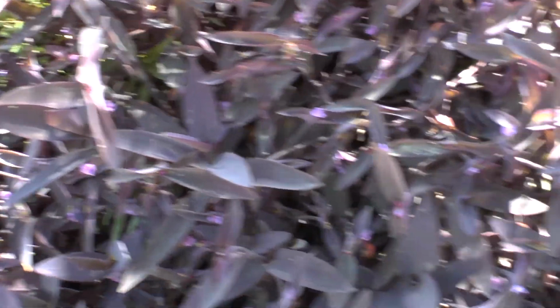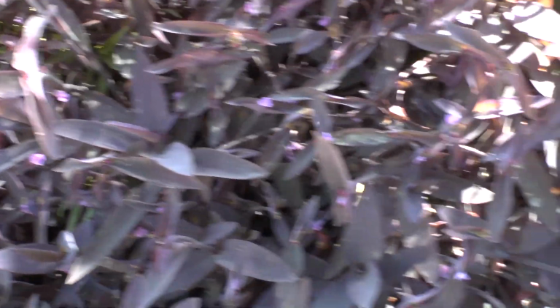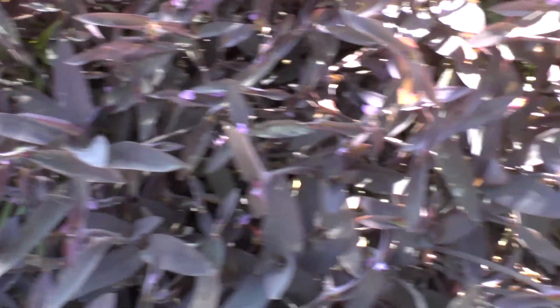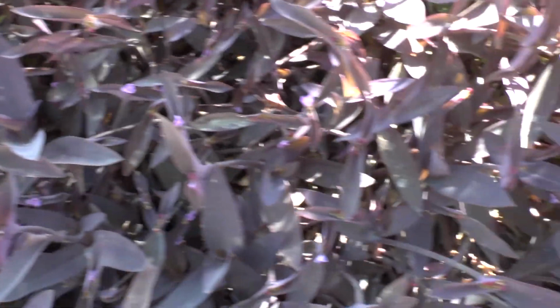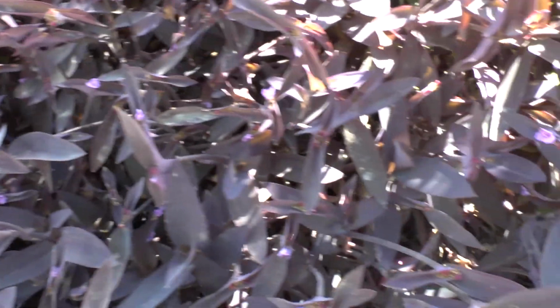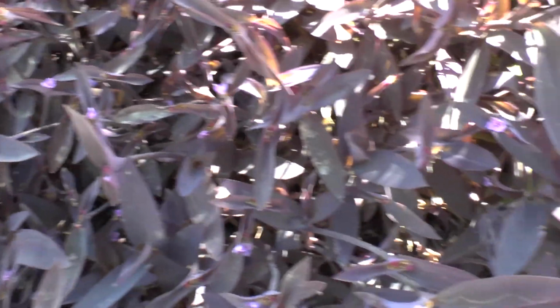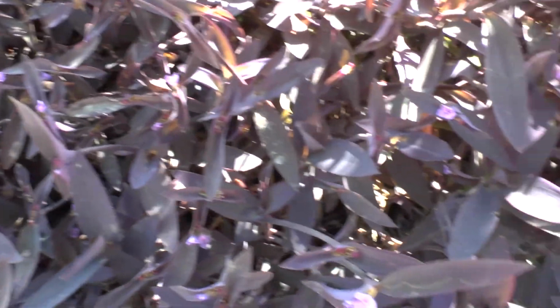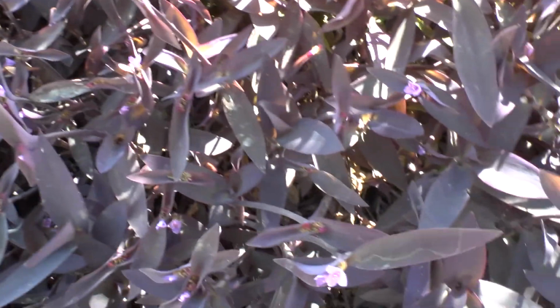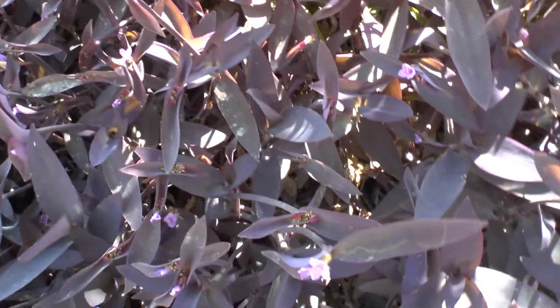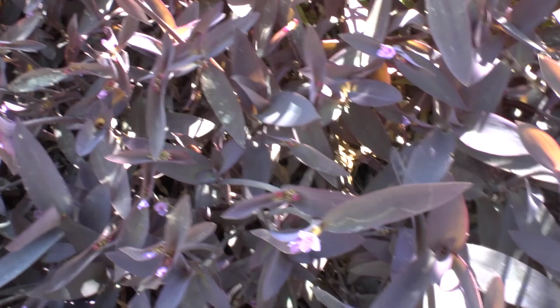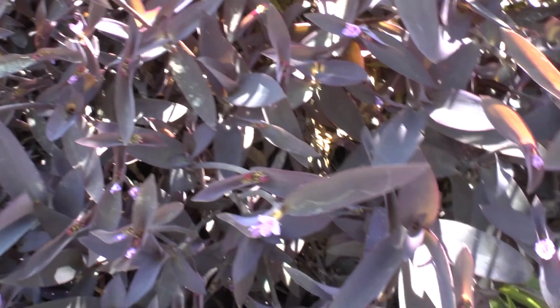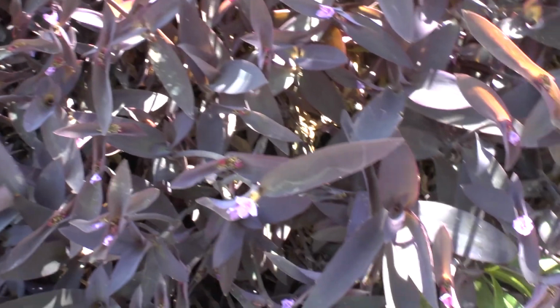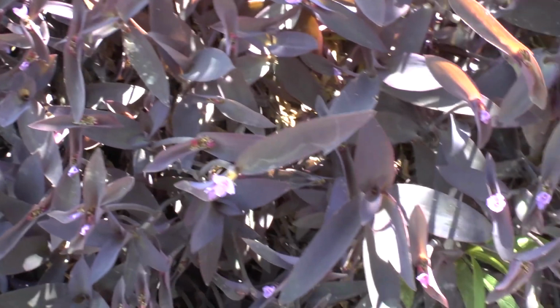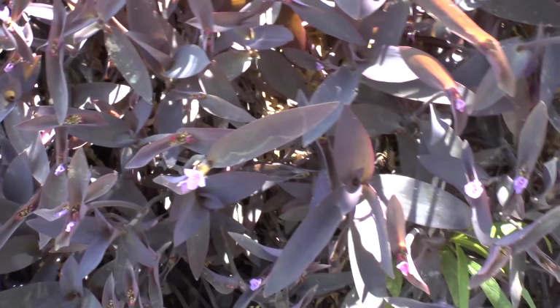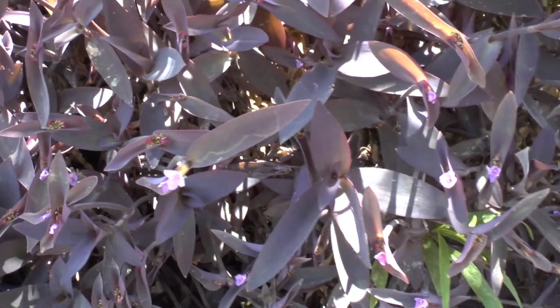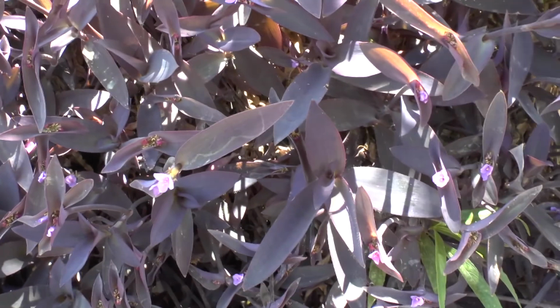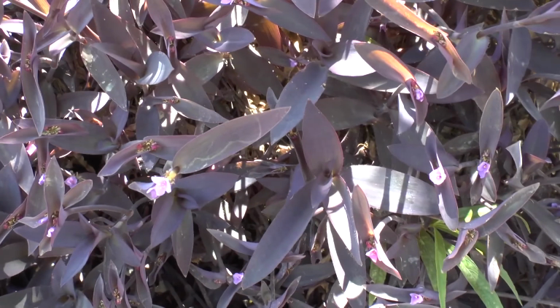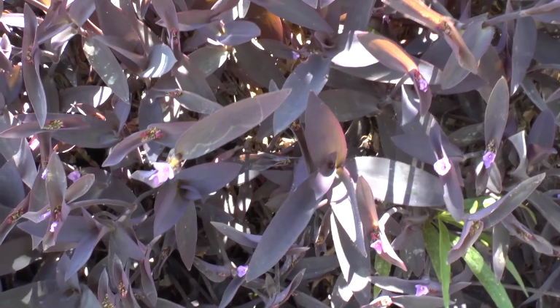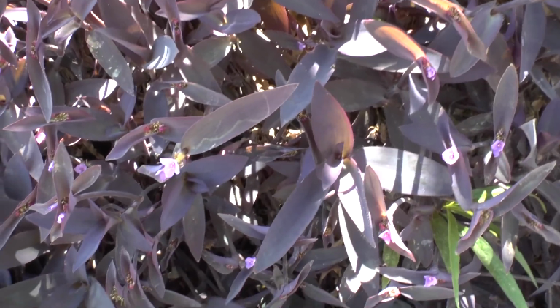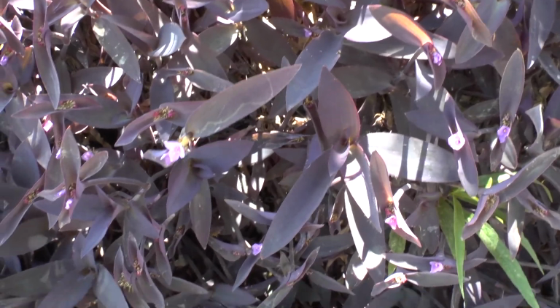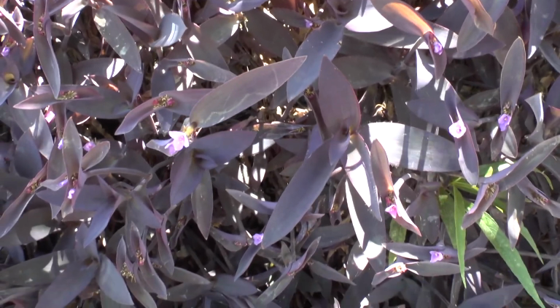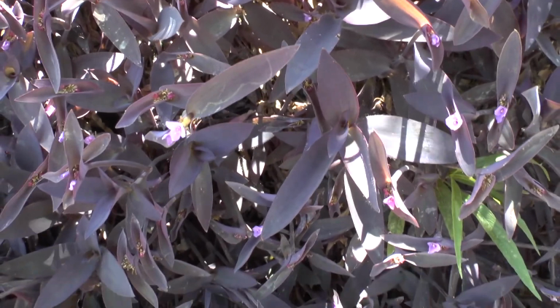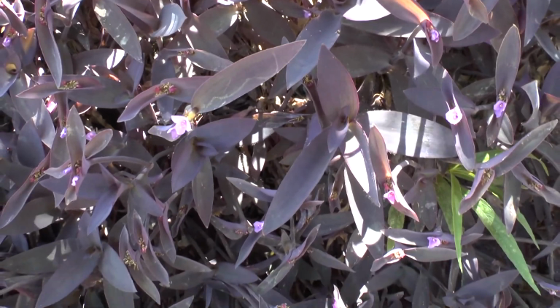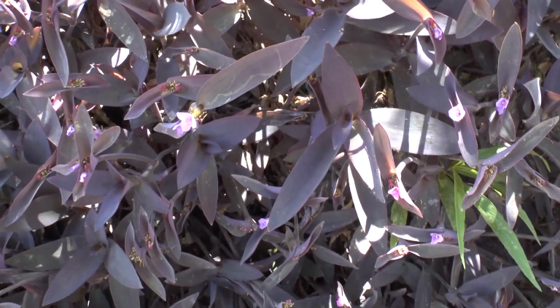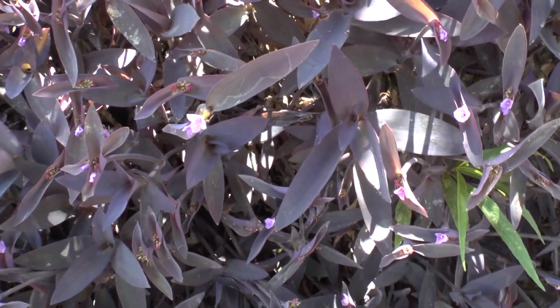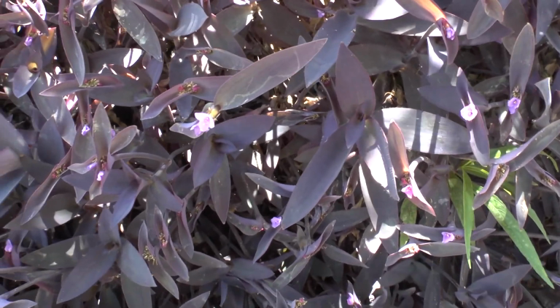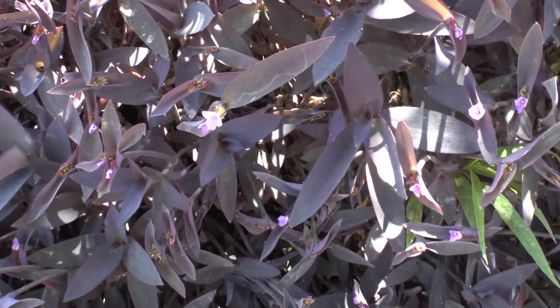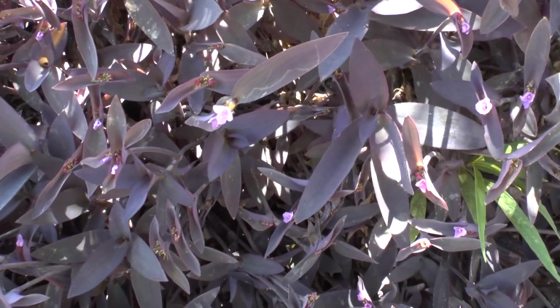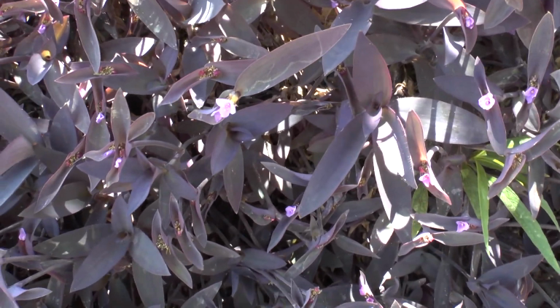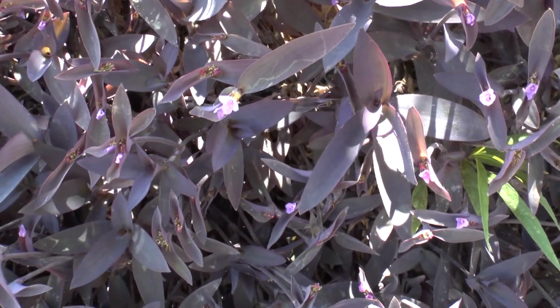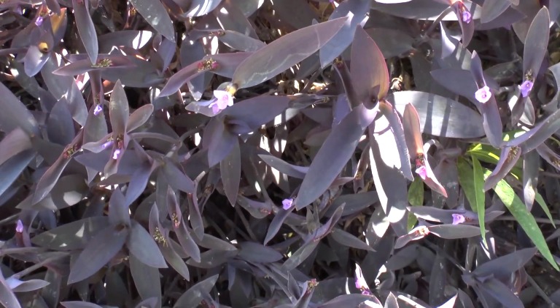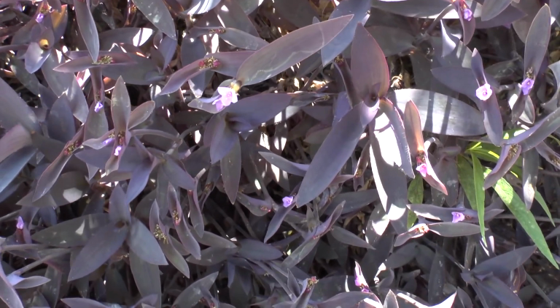You can start to grow it from seeds, cuttings, seedlings, or plants.